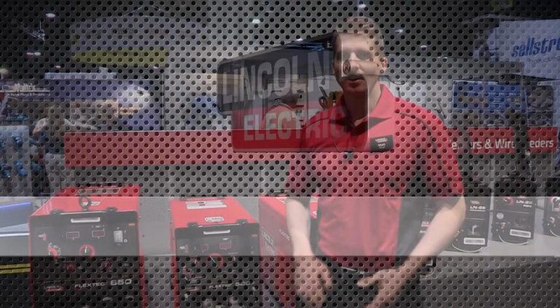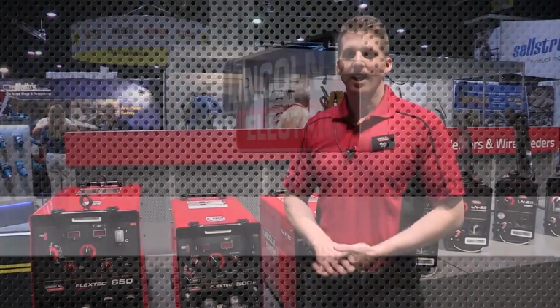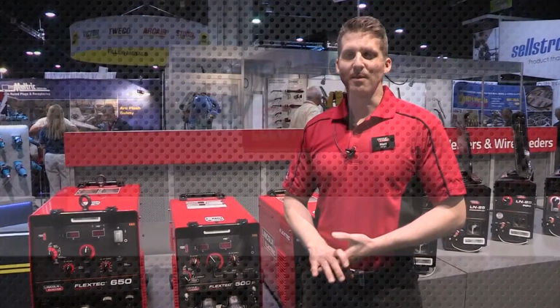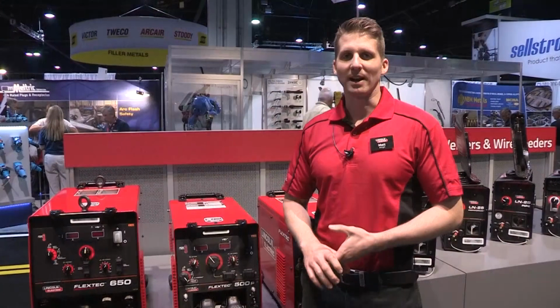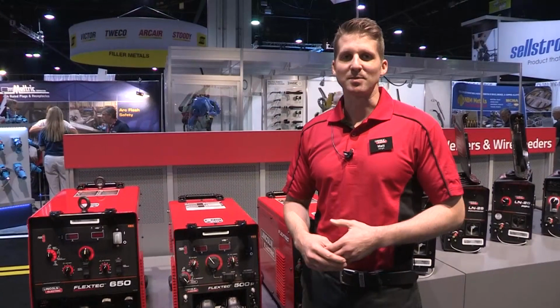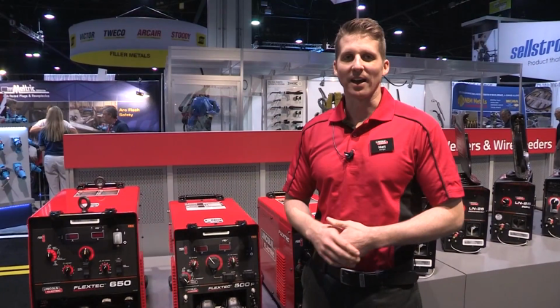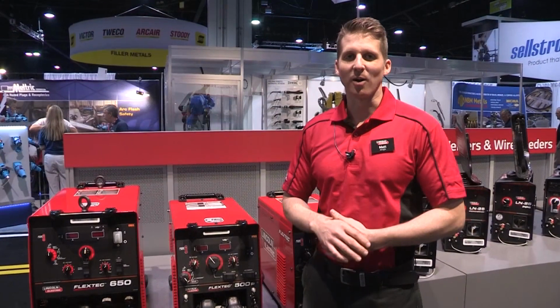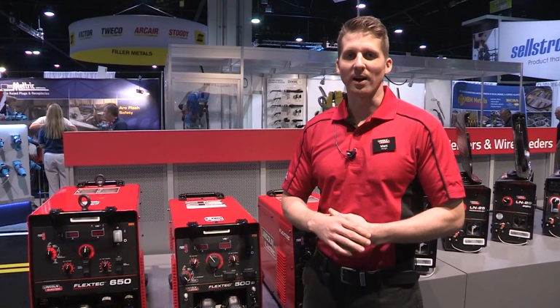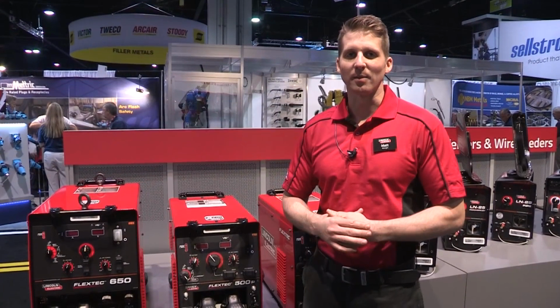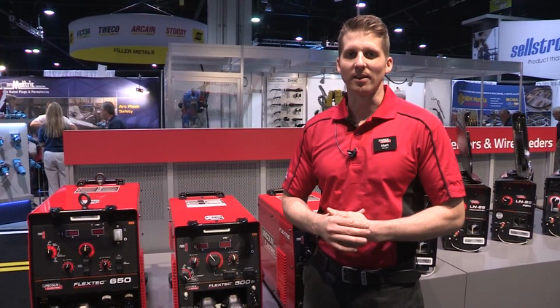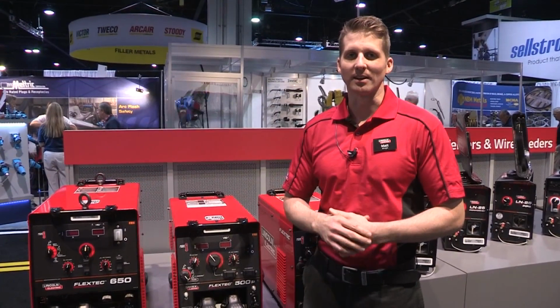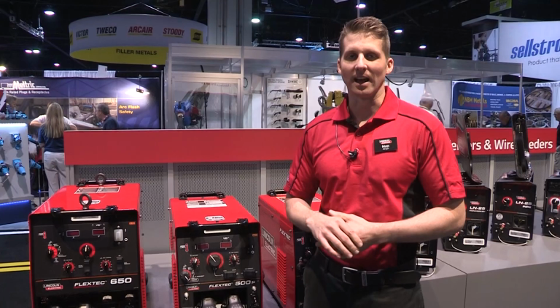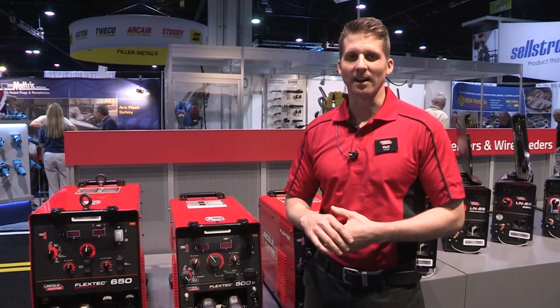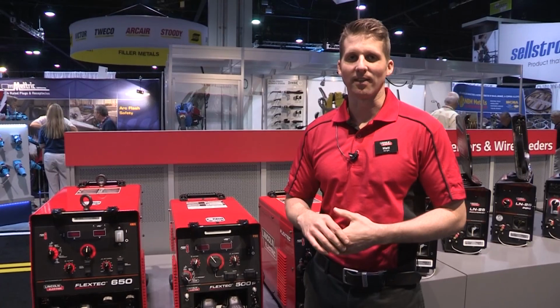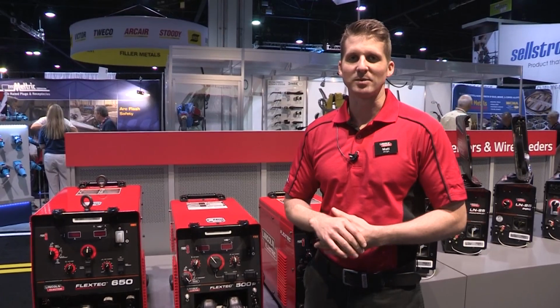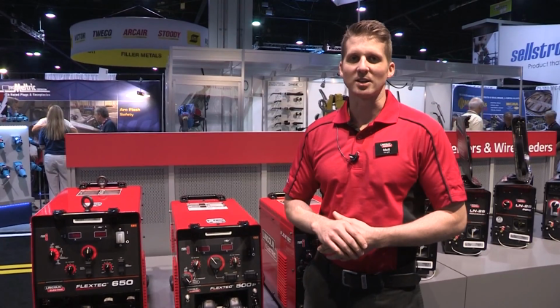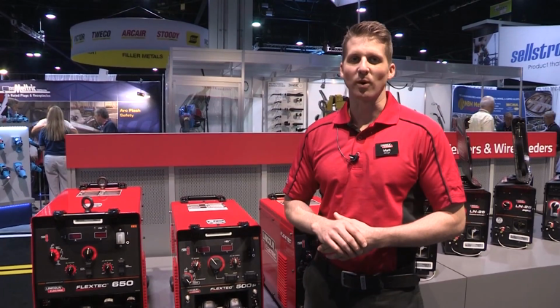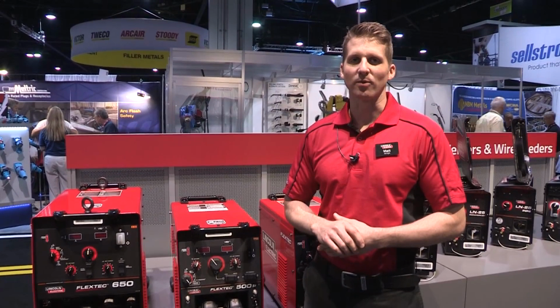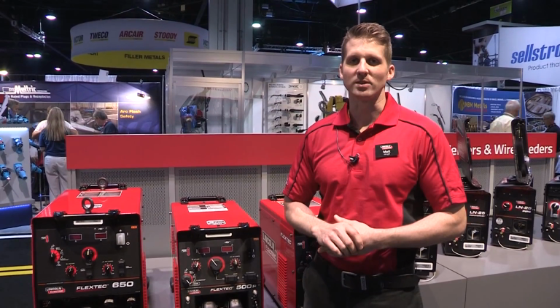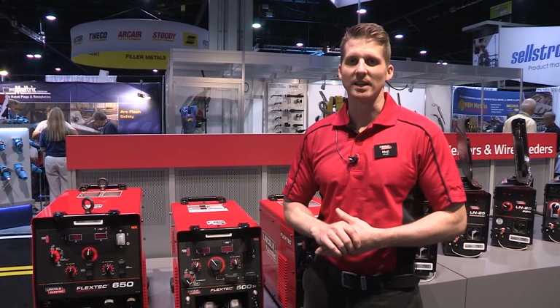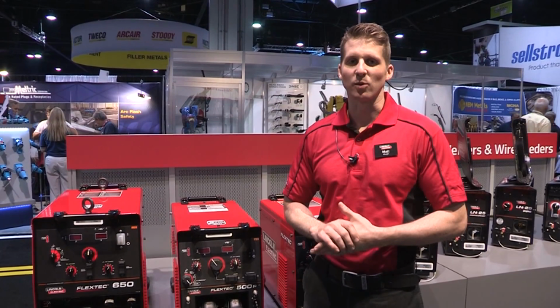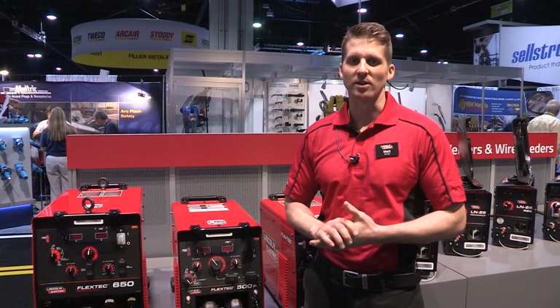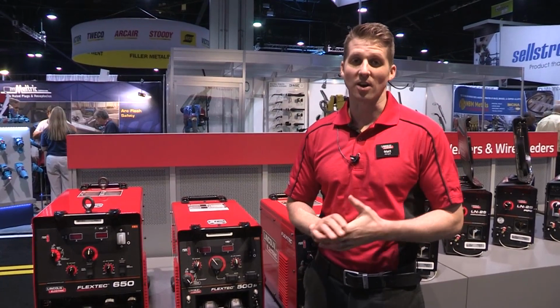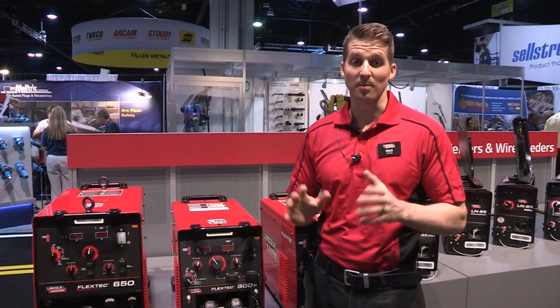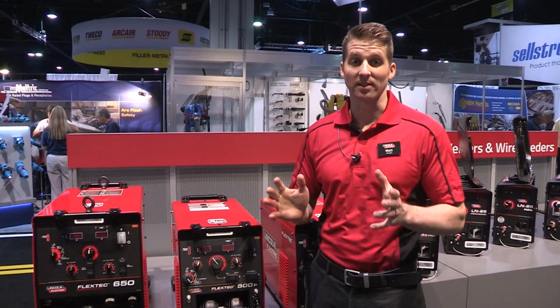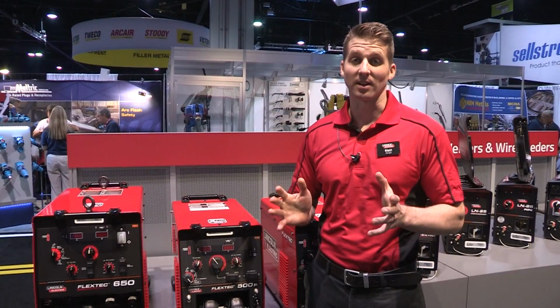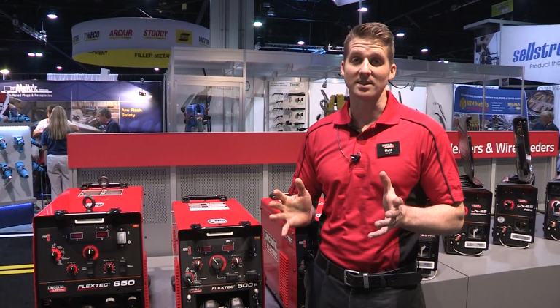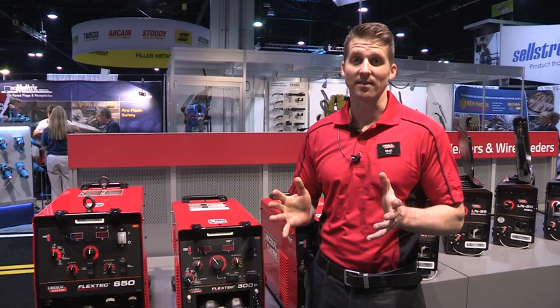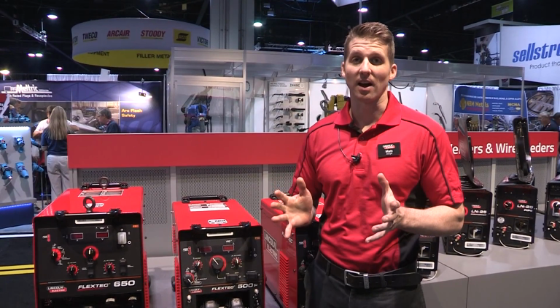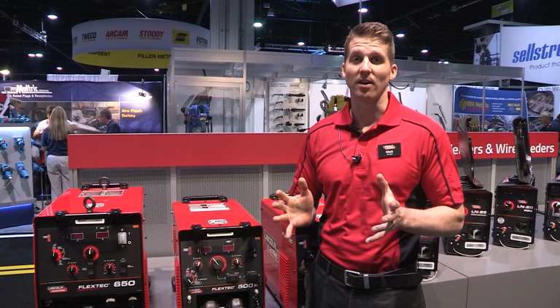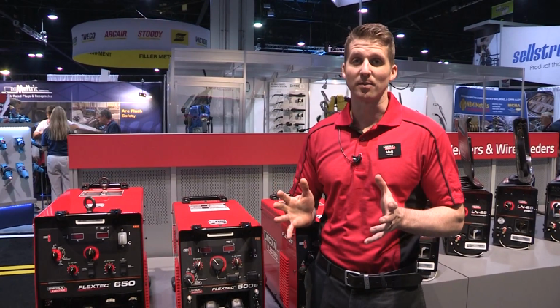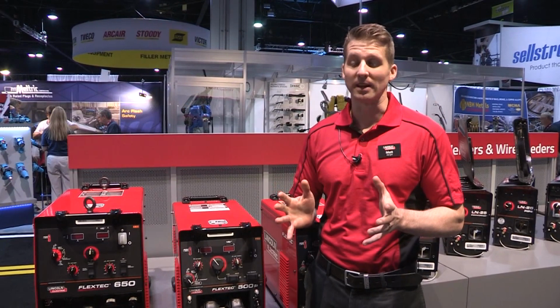Hi, my name is Matt Albright. I'm here in Atlanta at Fabtech 2014 and we're here to talk about the FlexTech 500P.